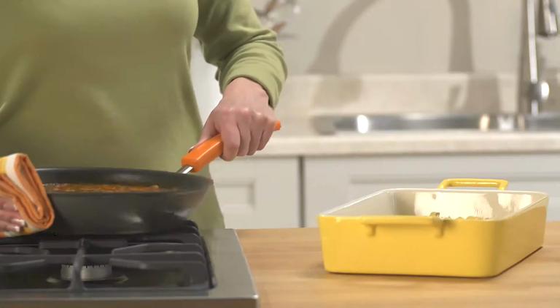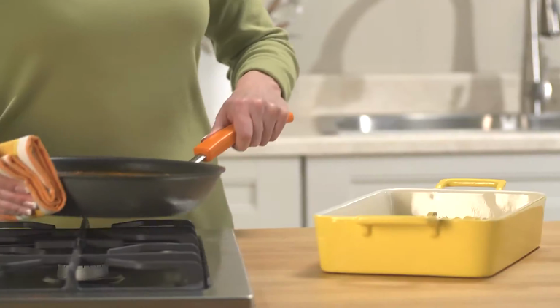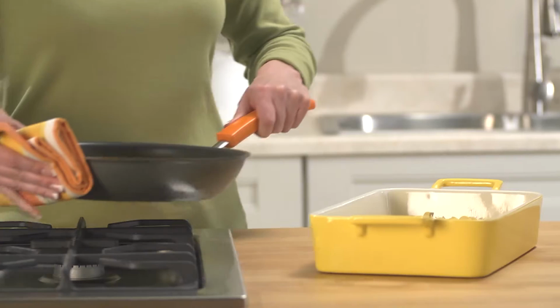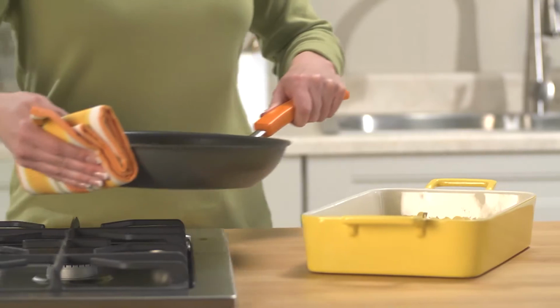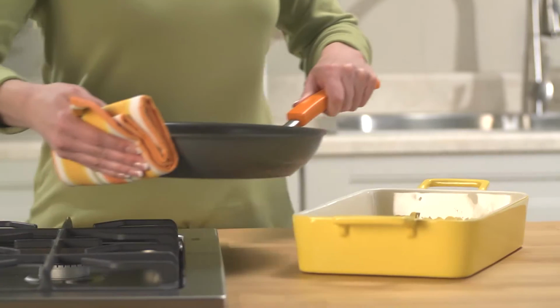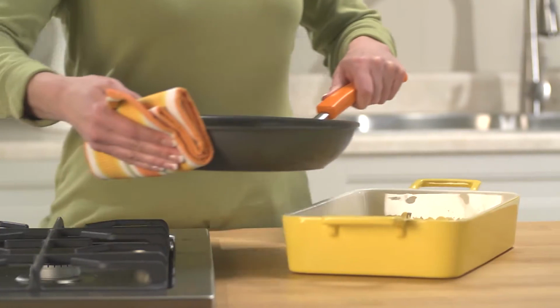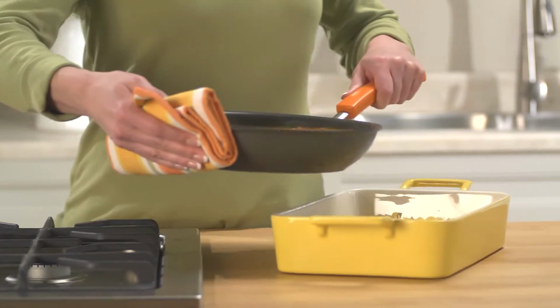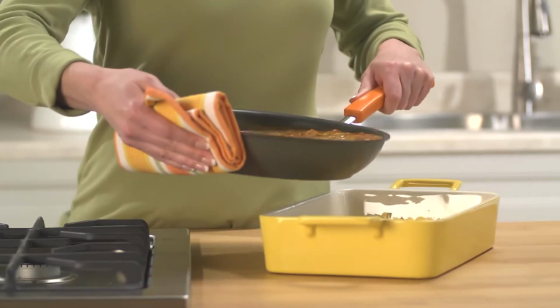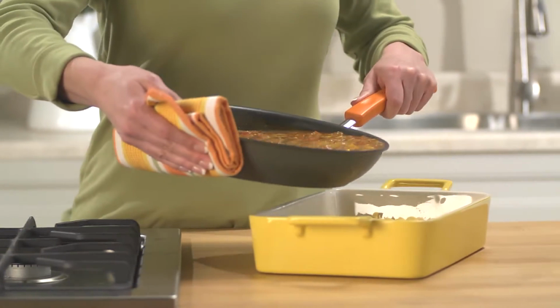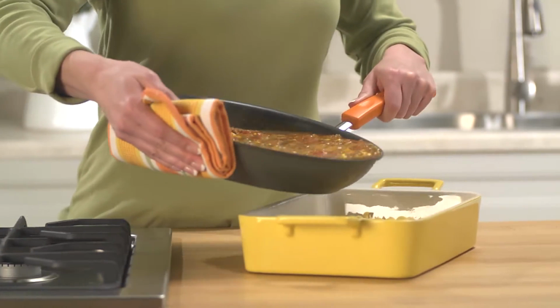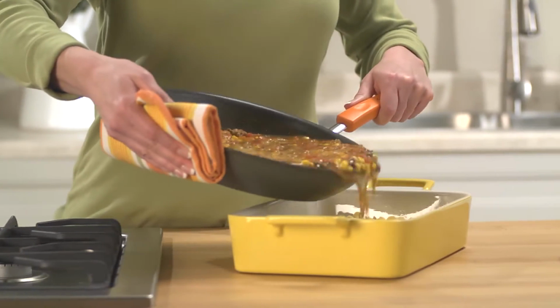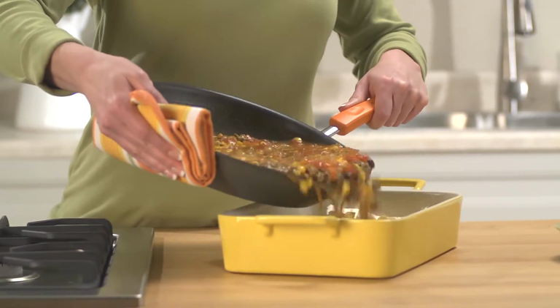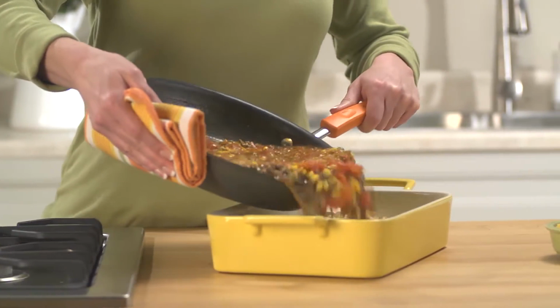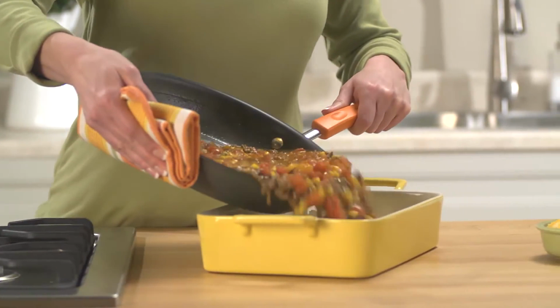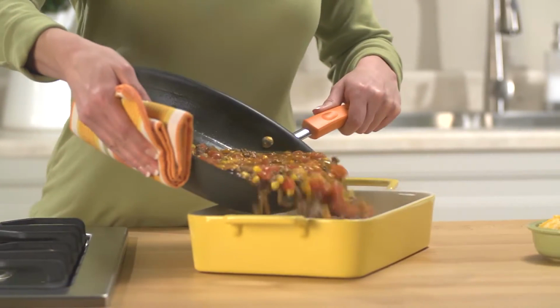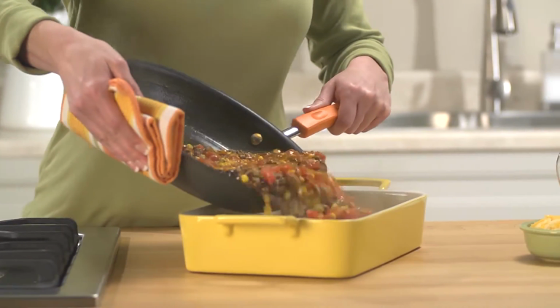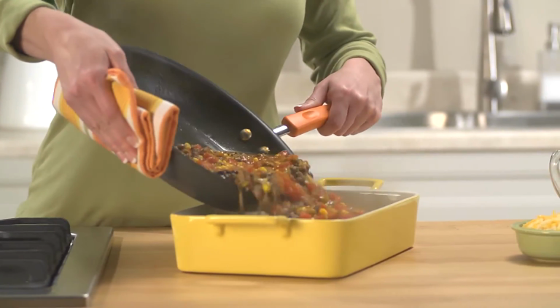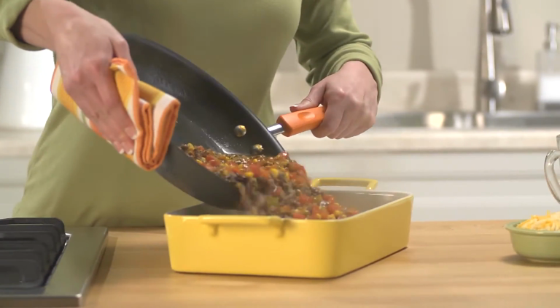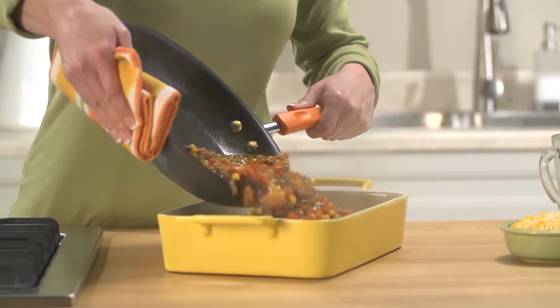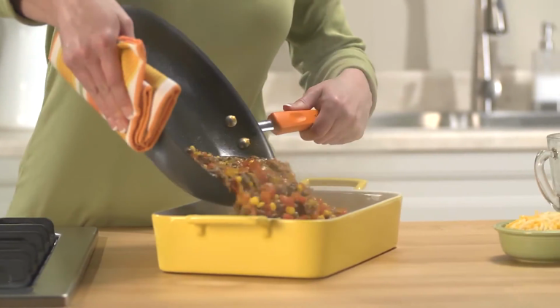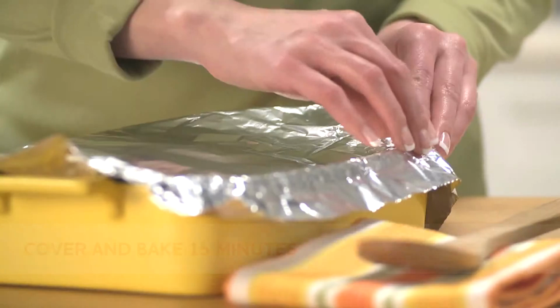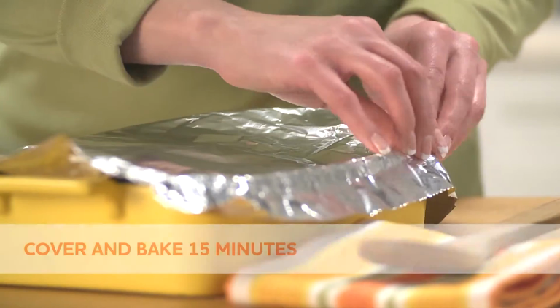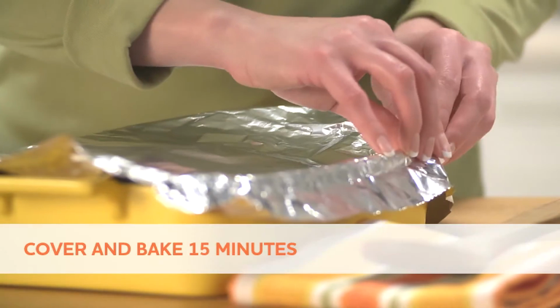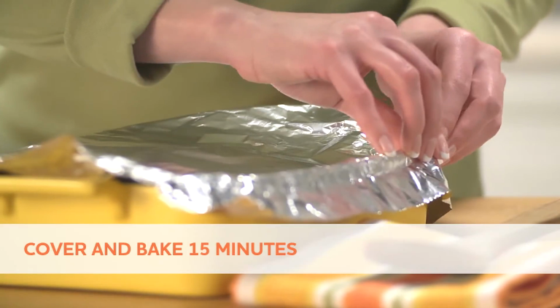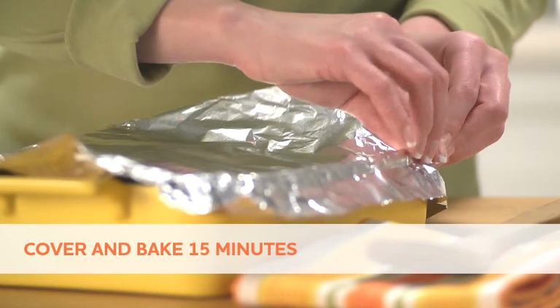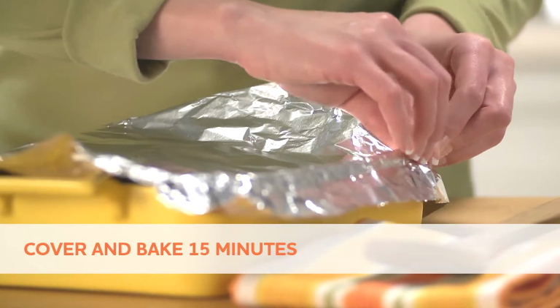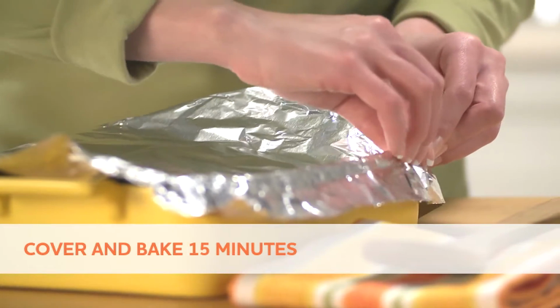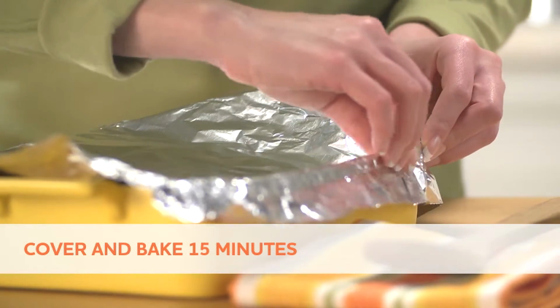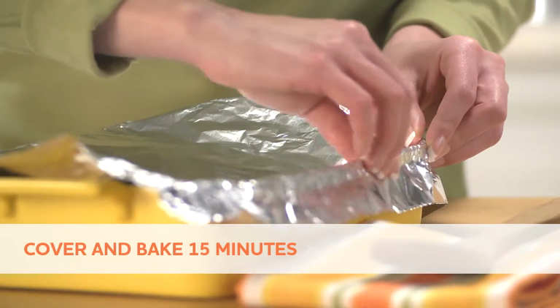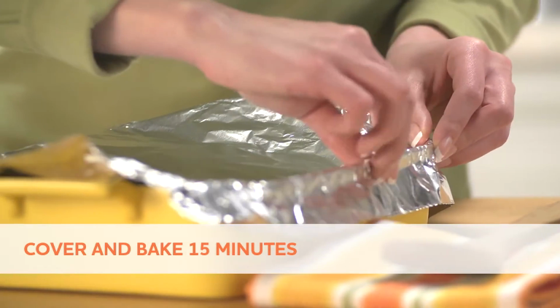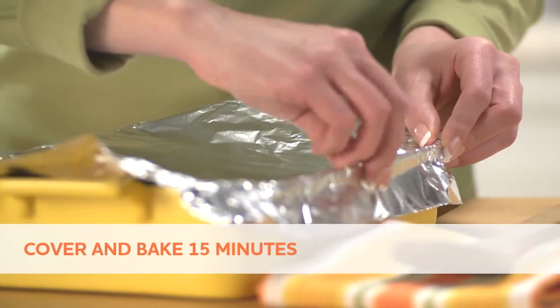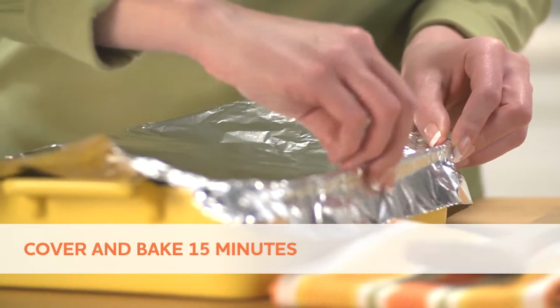Pour the beef mixture over the dry noodles. Cover the dish tightly with foil and bake 15 minutes.